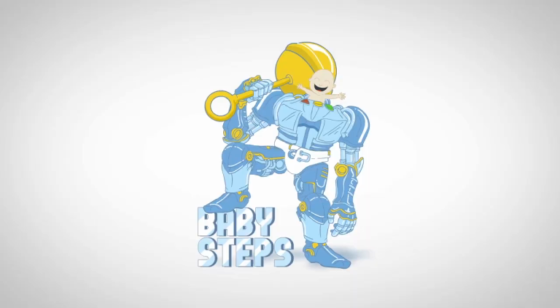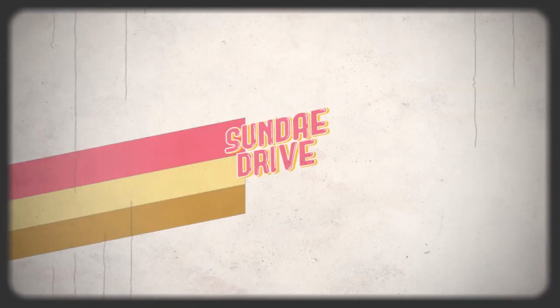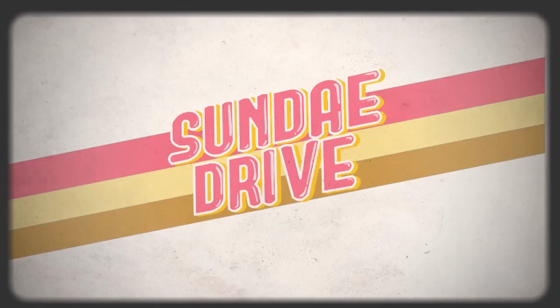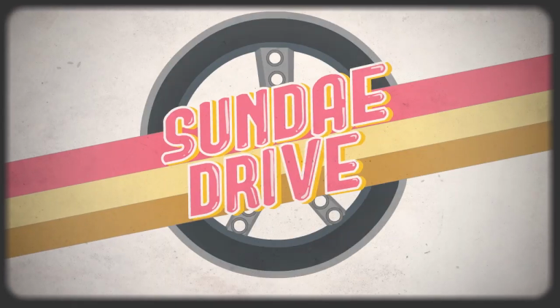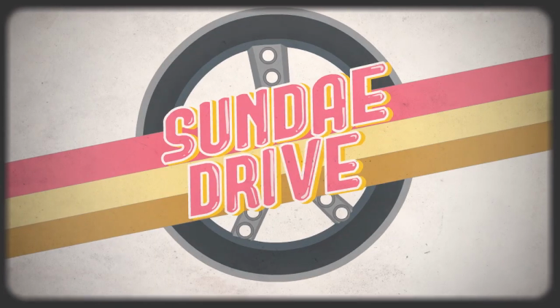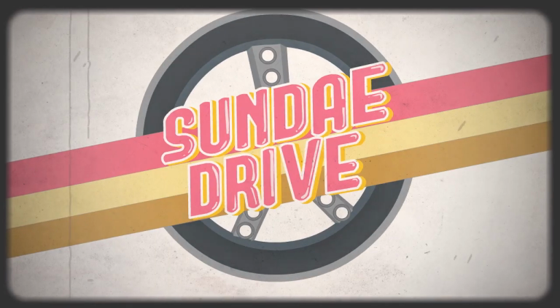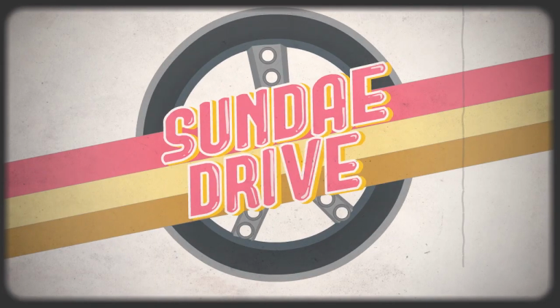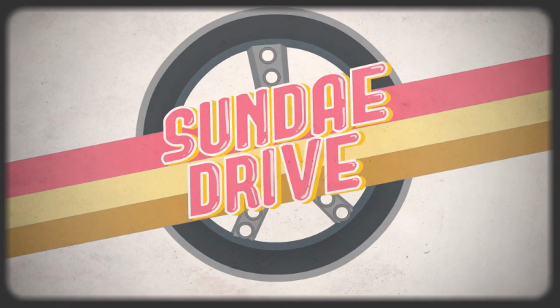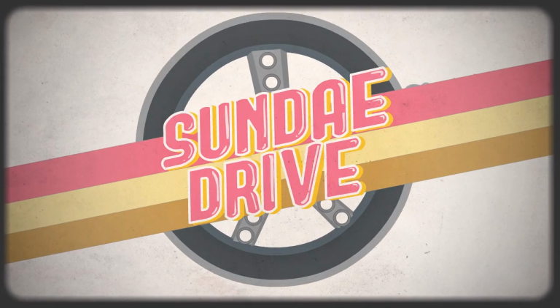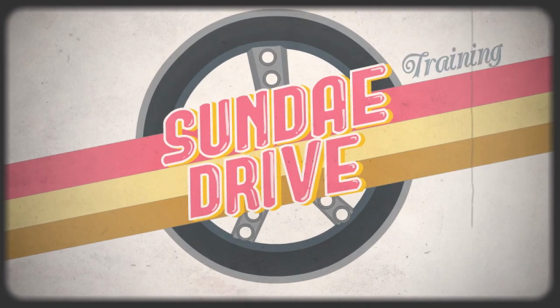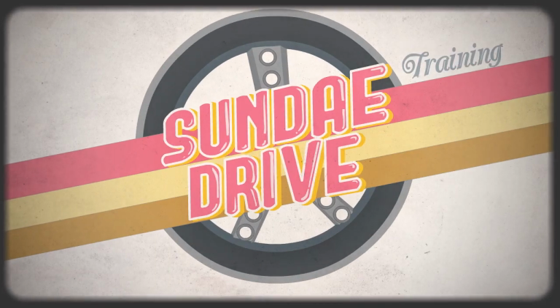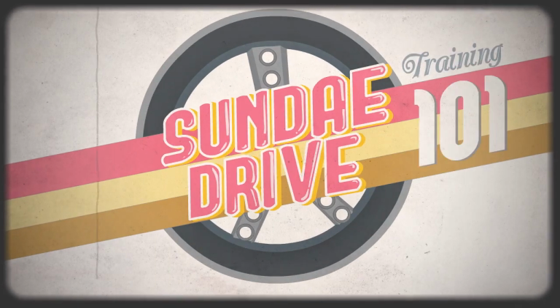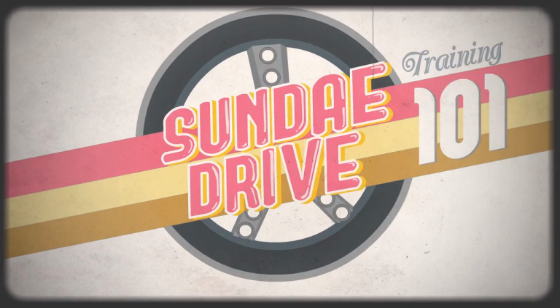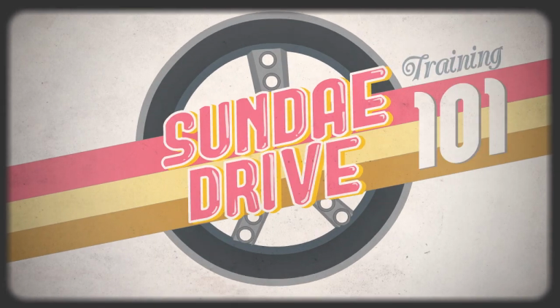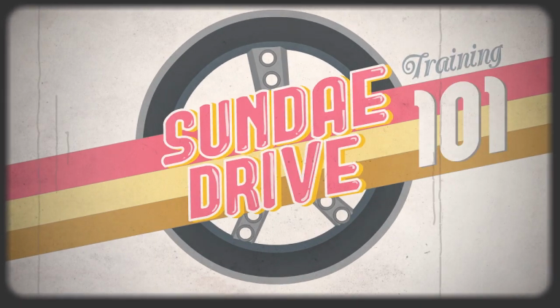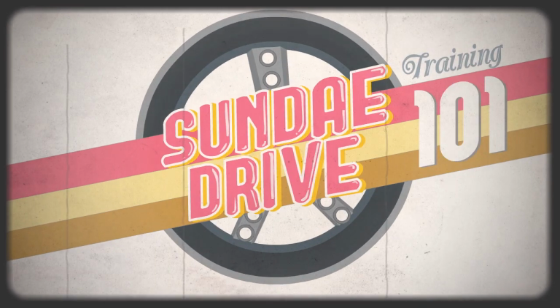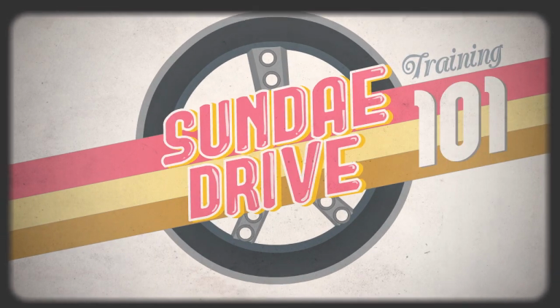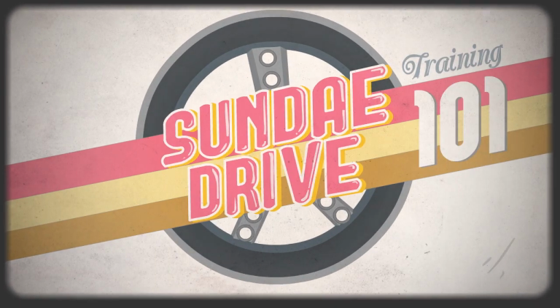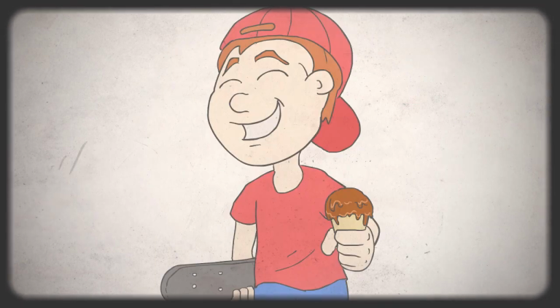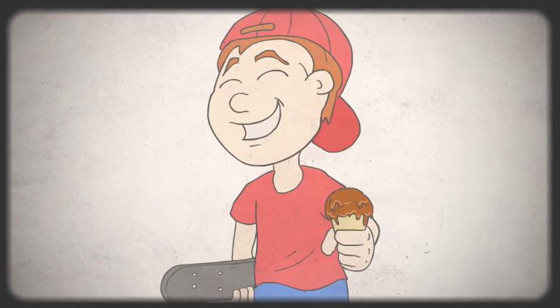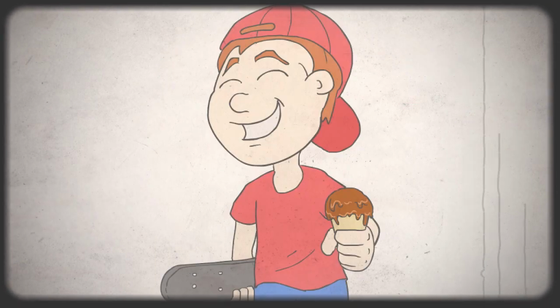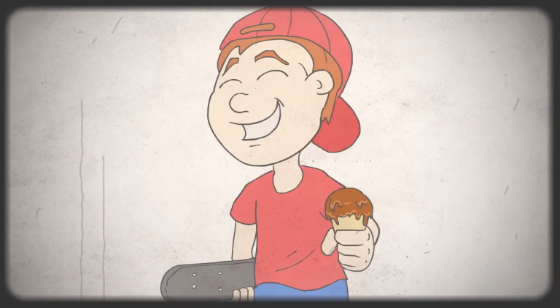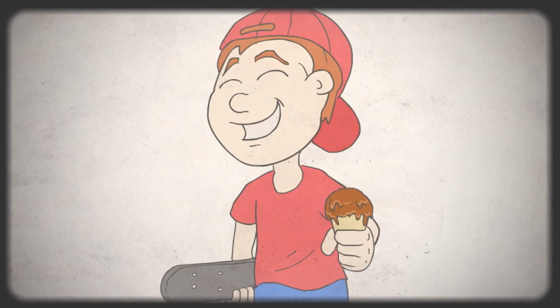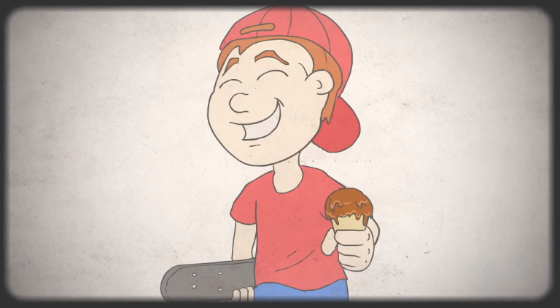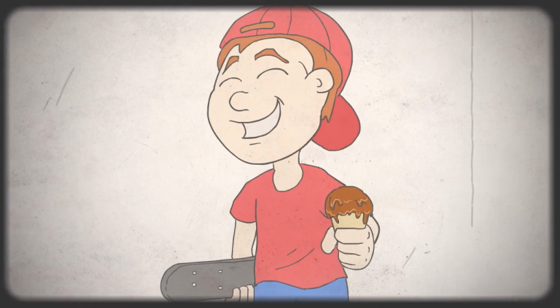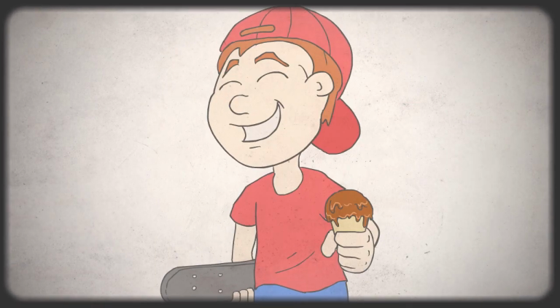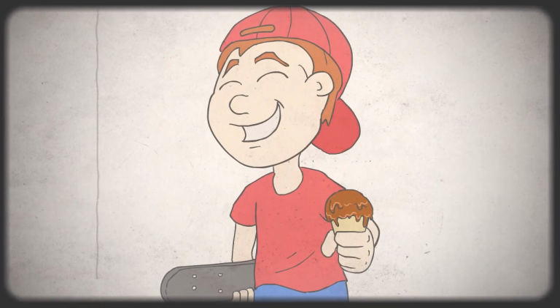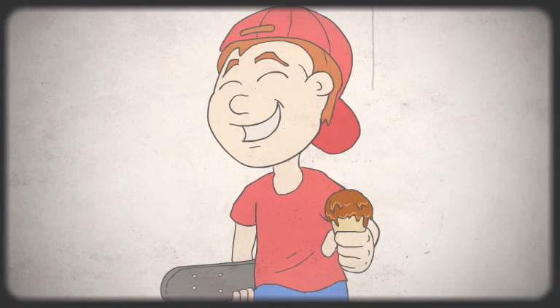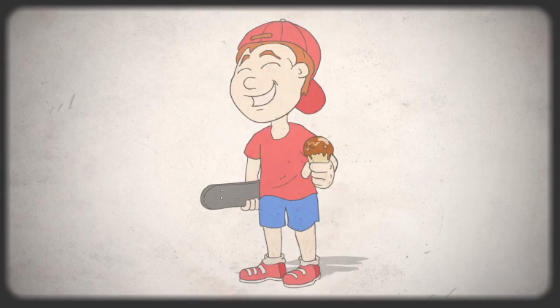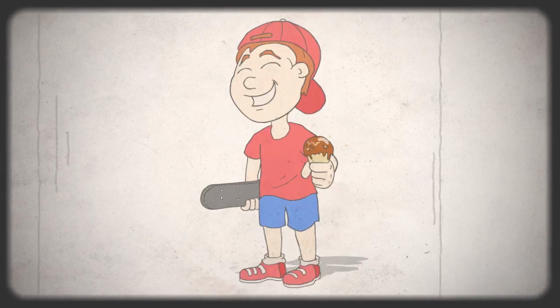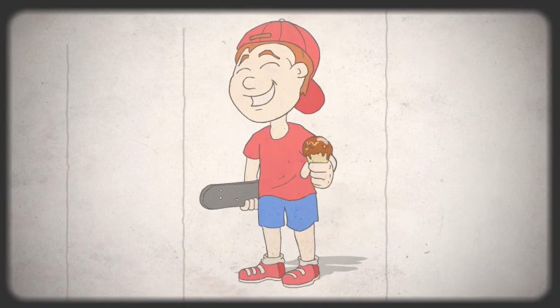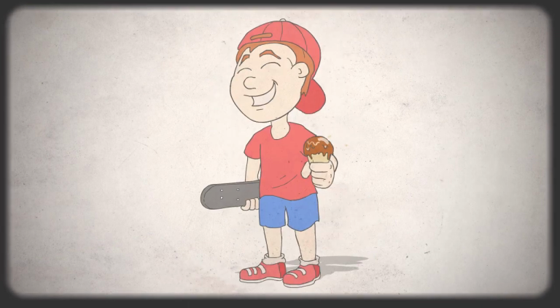Welcome to Sunday Drive Training 101. Everyone loves a bit of ice cream, don't they, Billy?